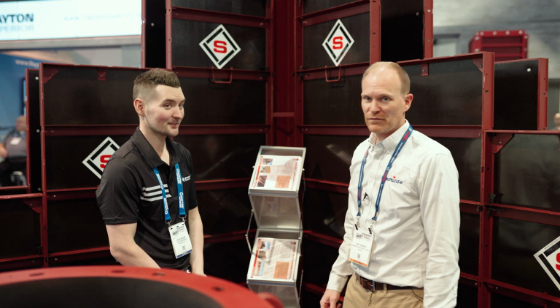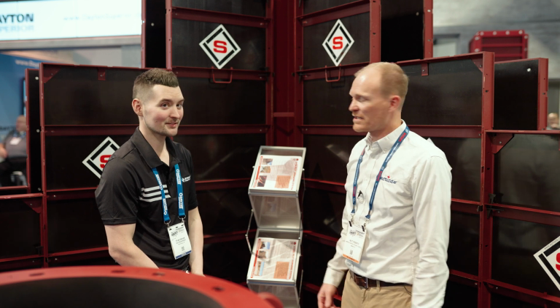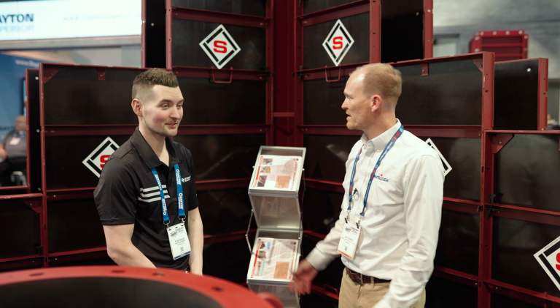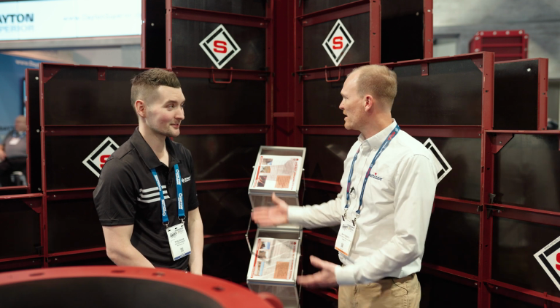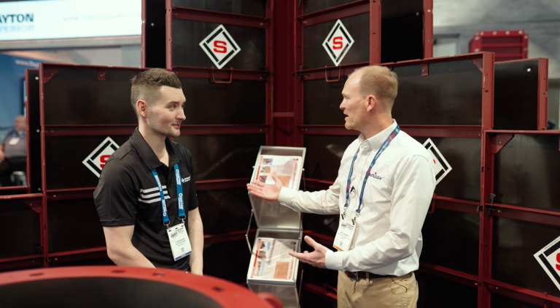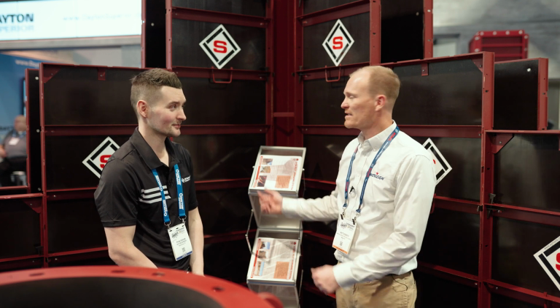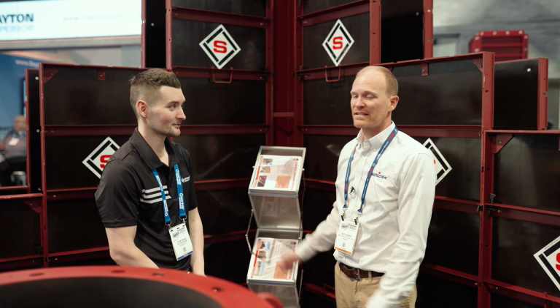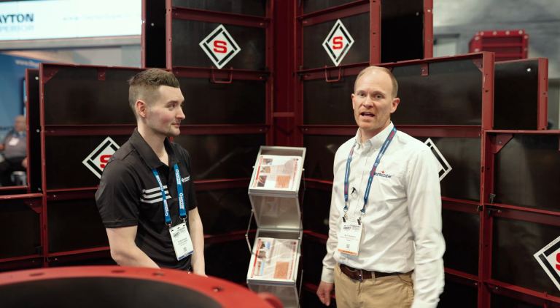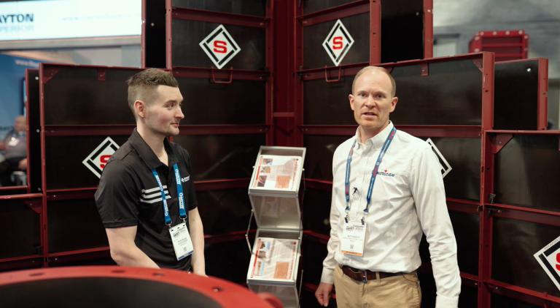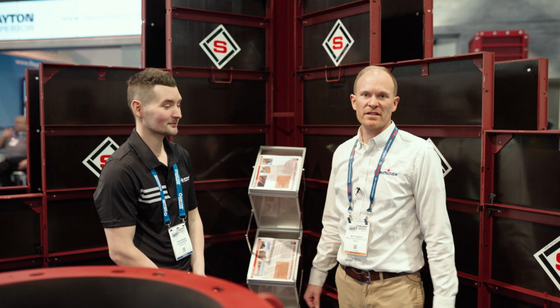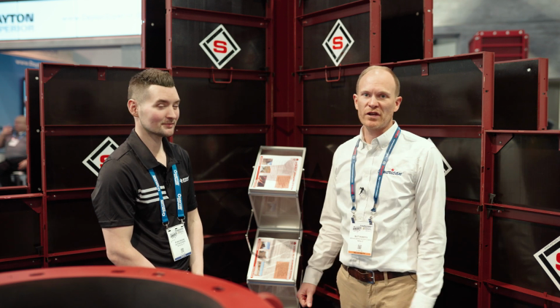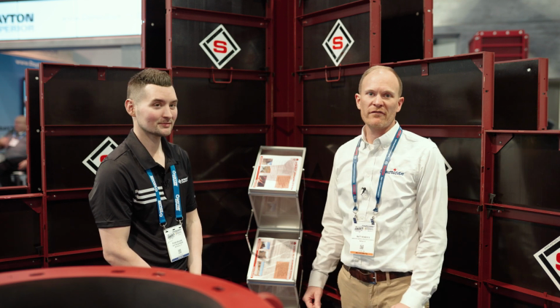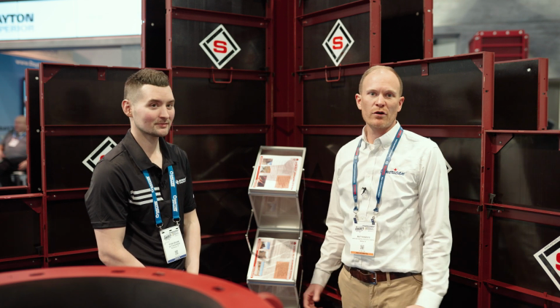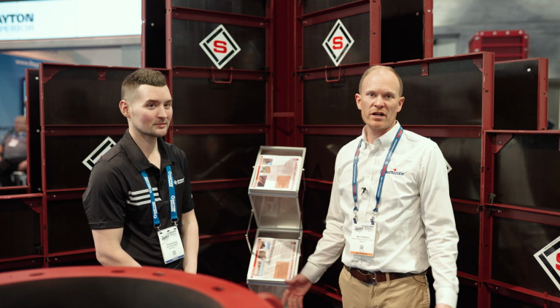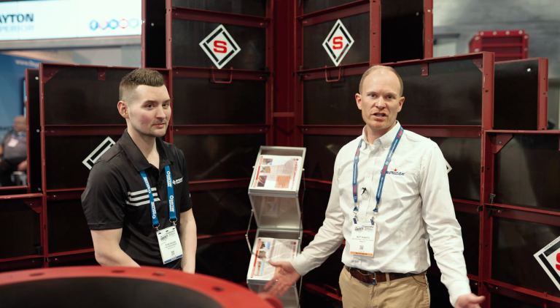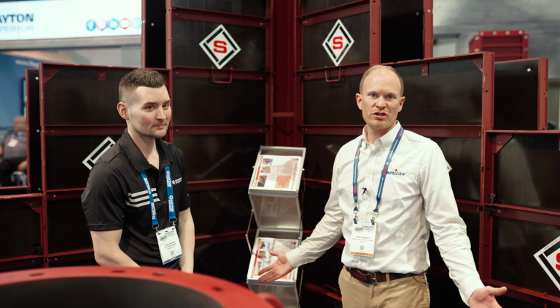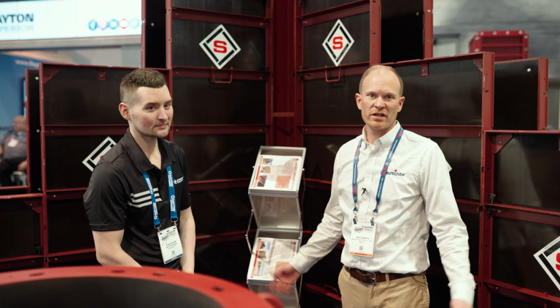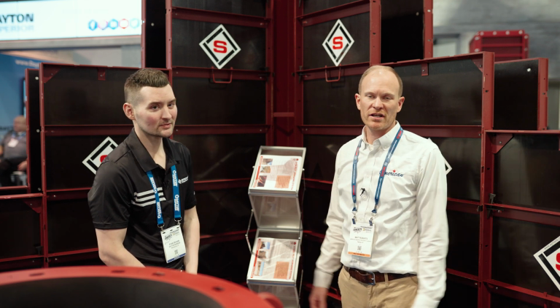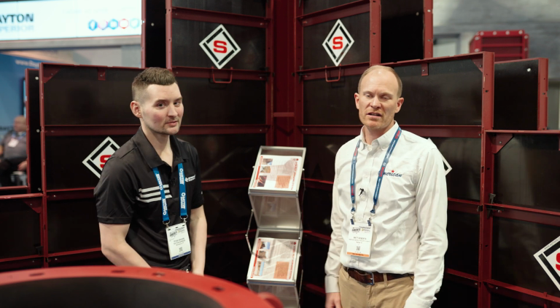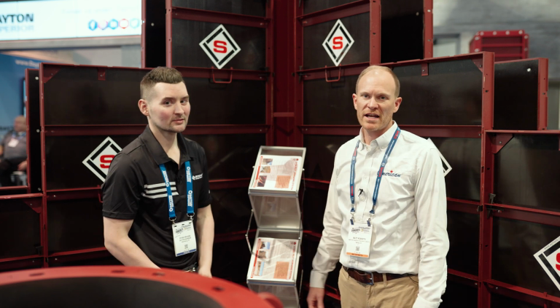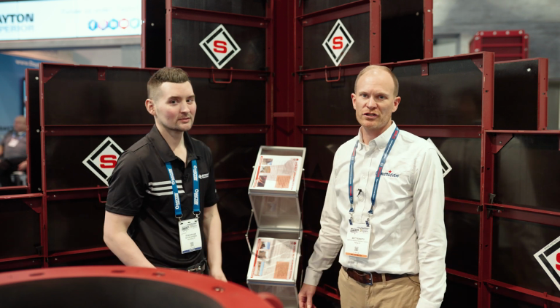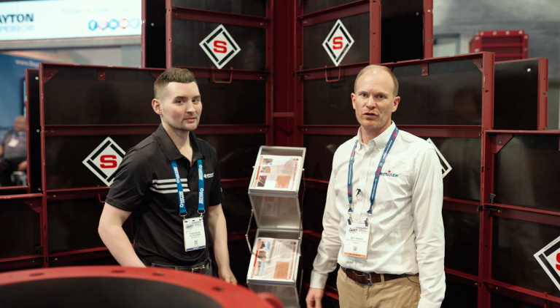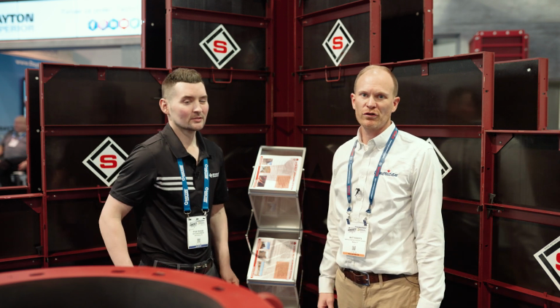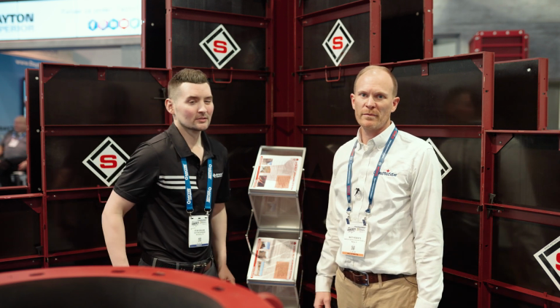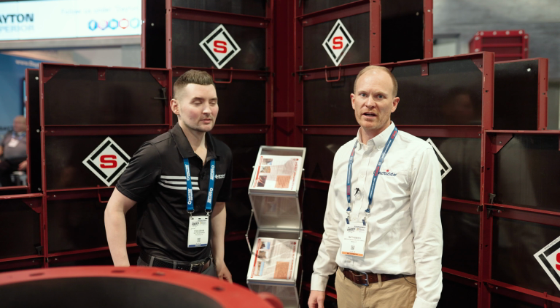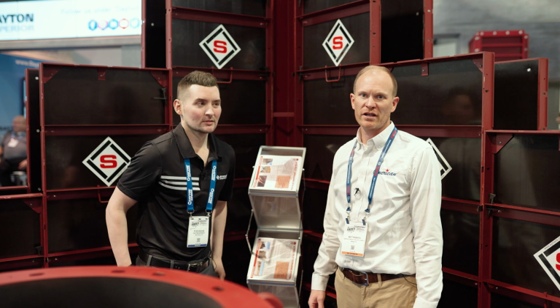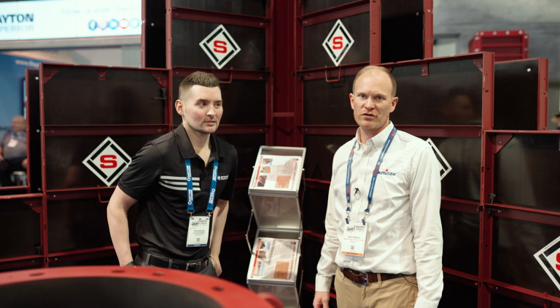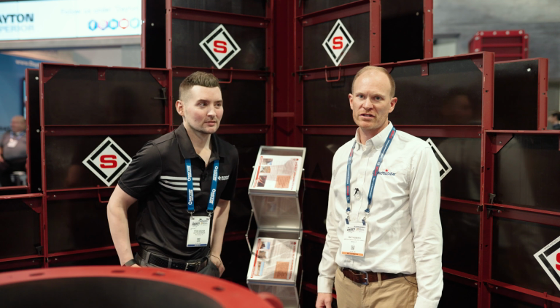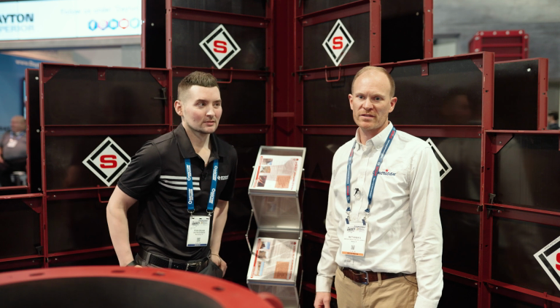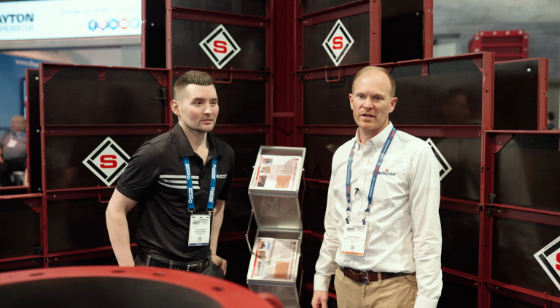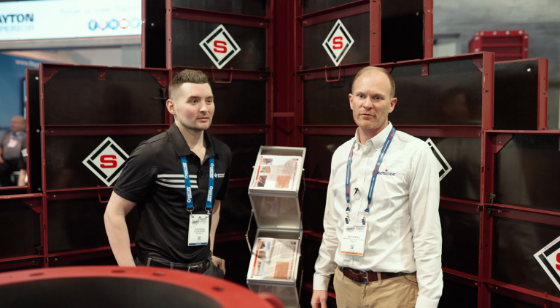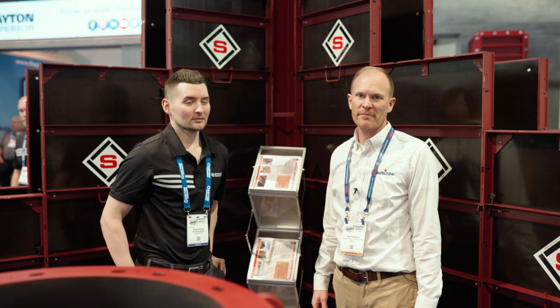This is Simon's. If you have any questions, you can contact your local American Construction Supply rep.